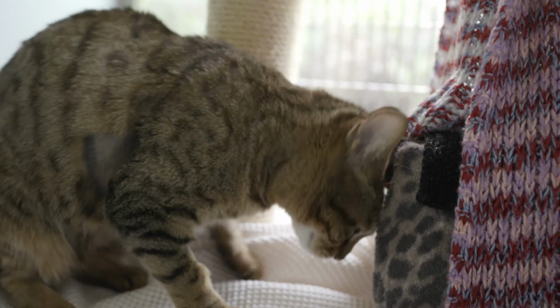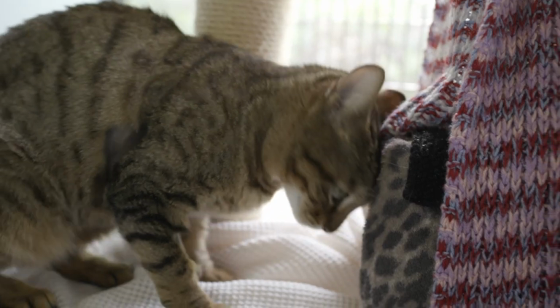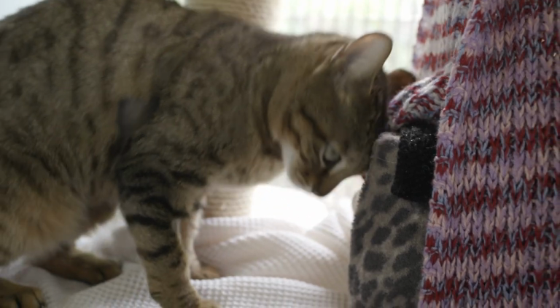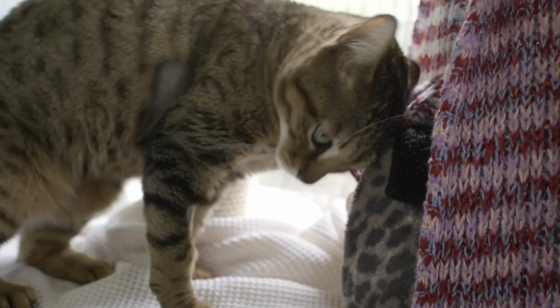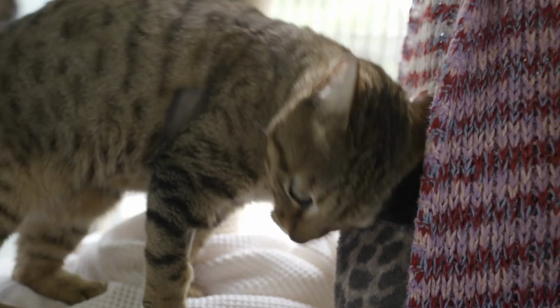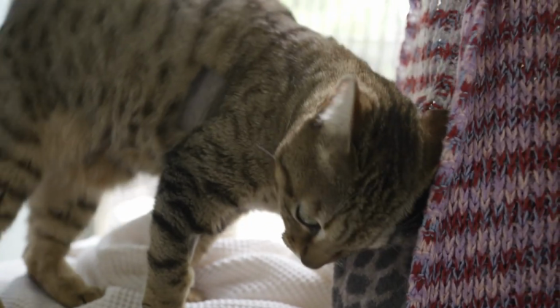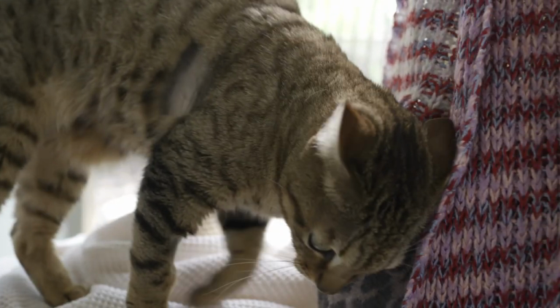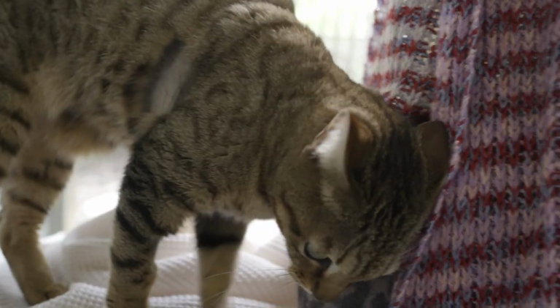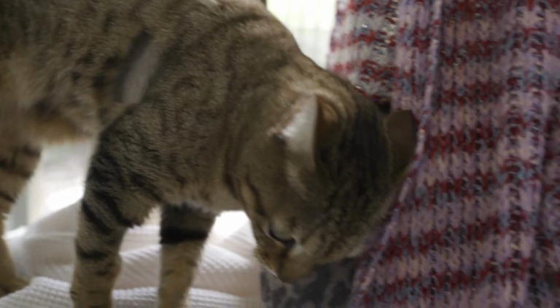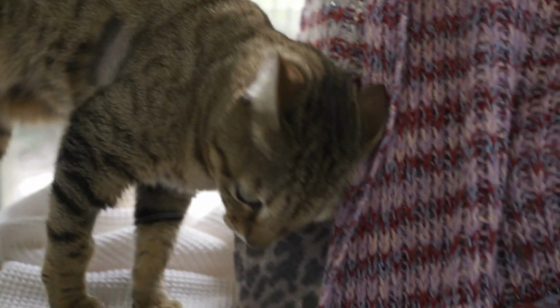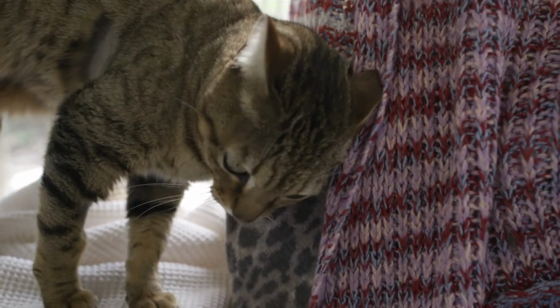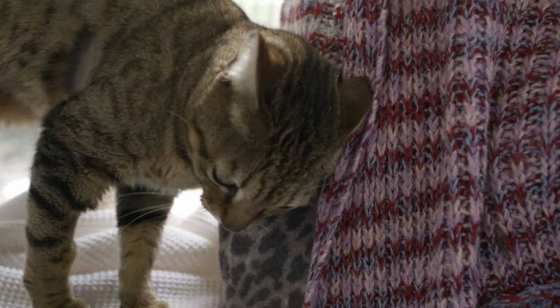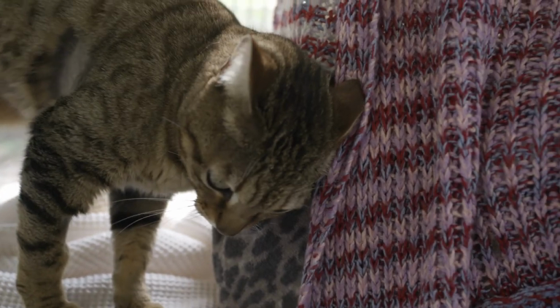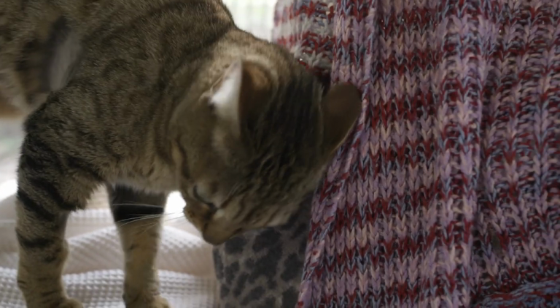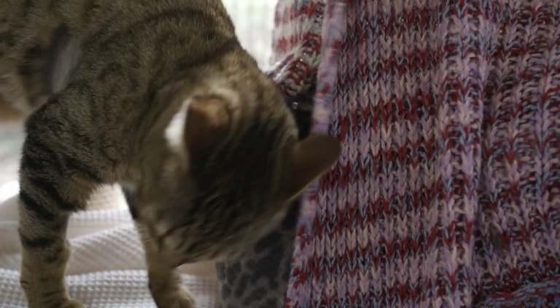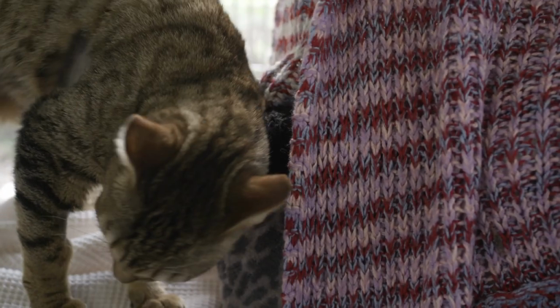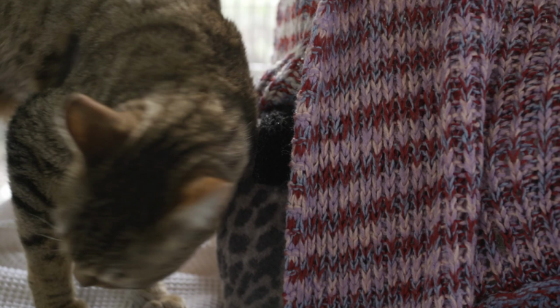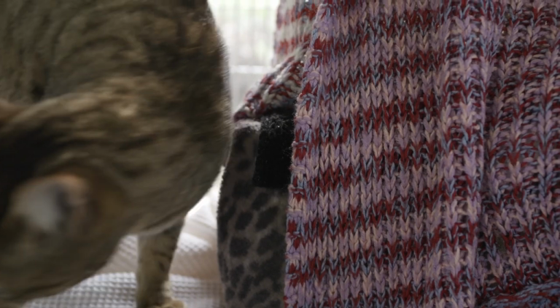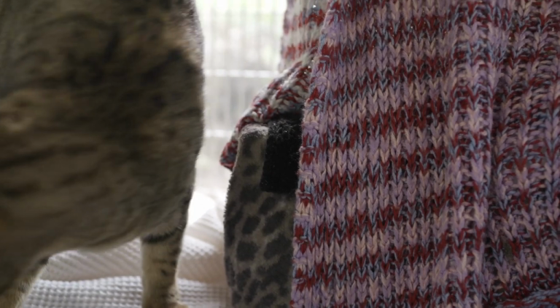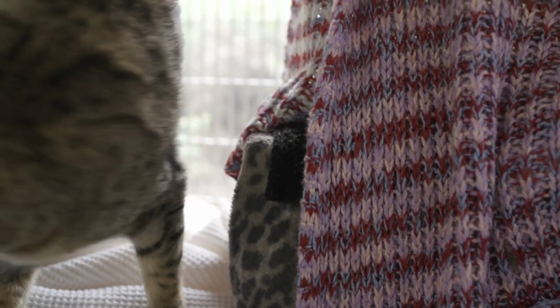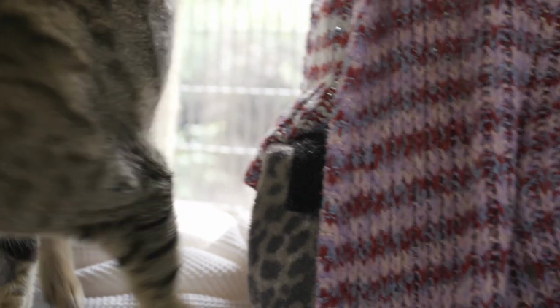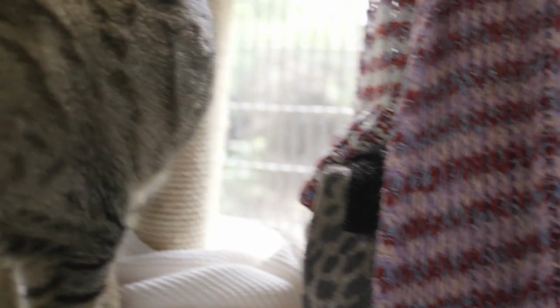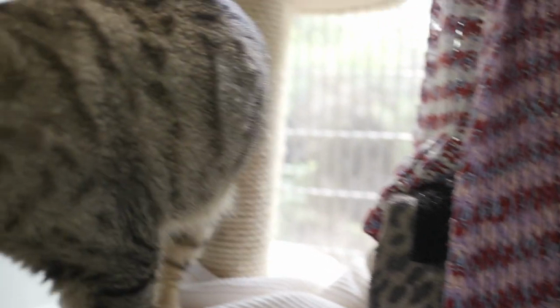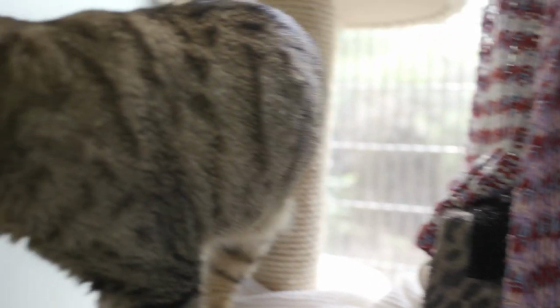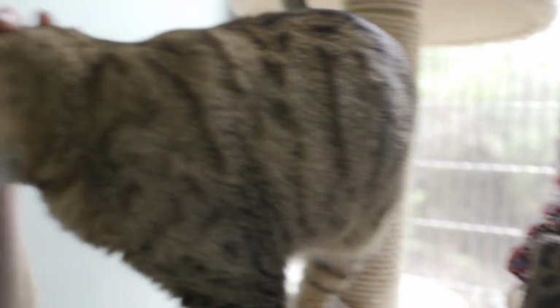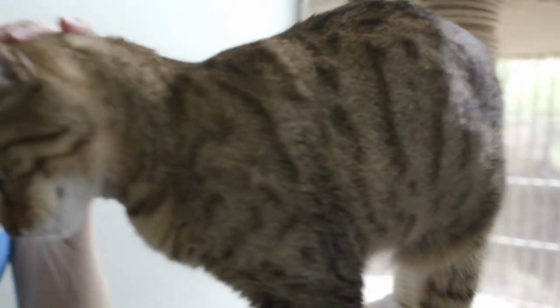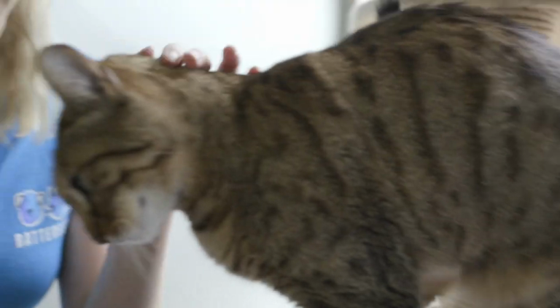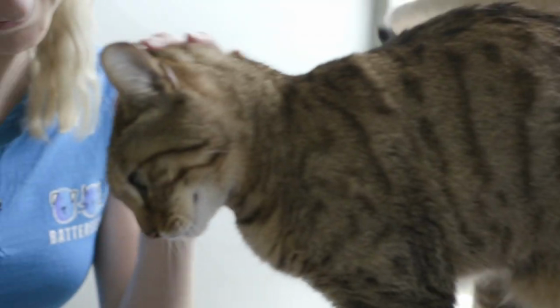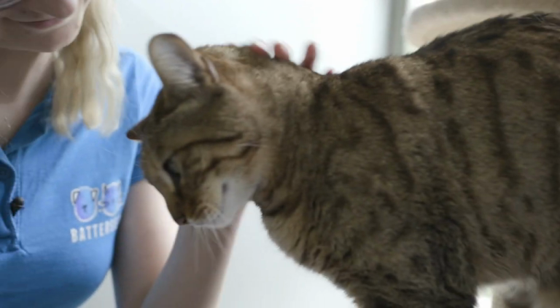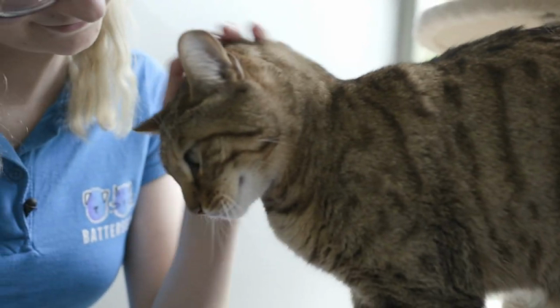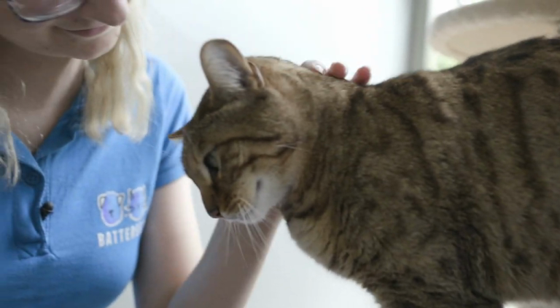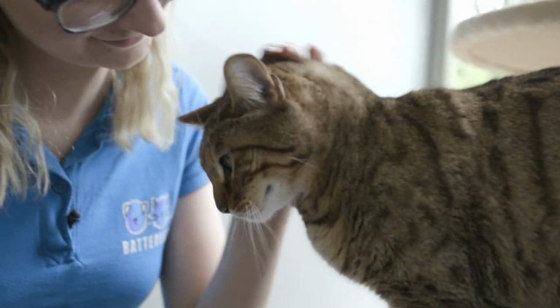Pippi is really affectionate, he's also highly active as well, and he's very intelligent.